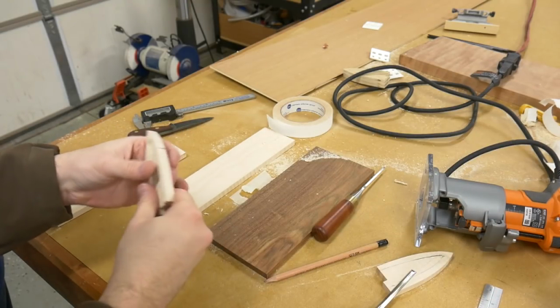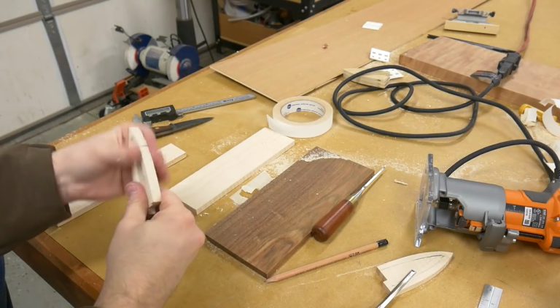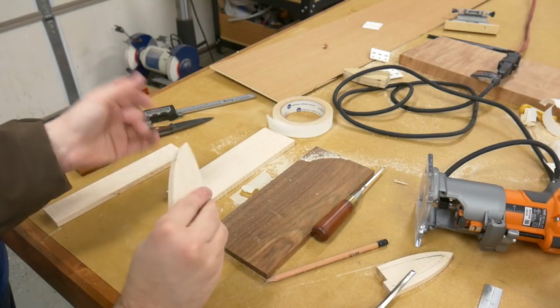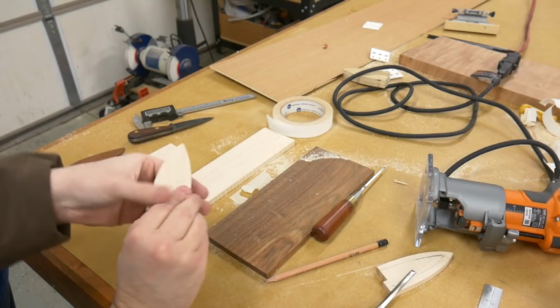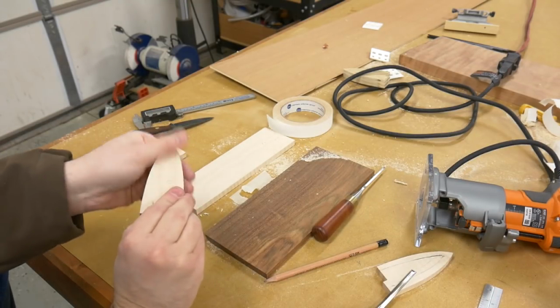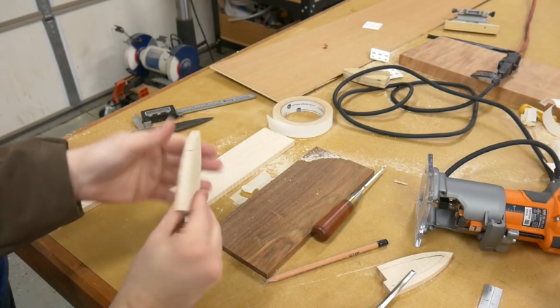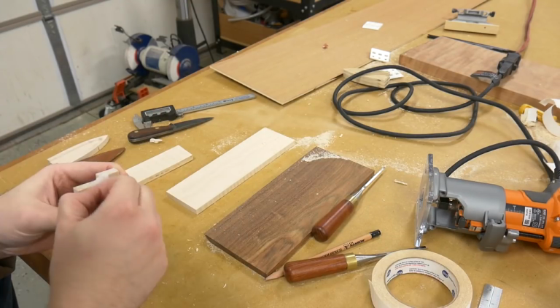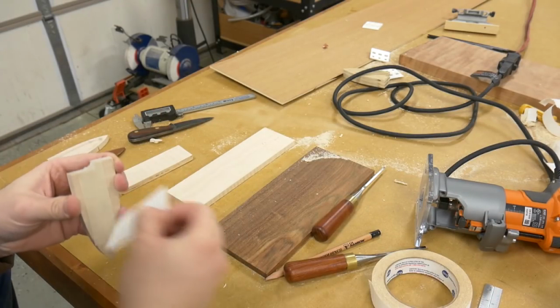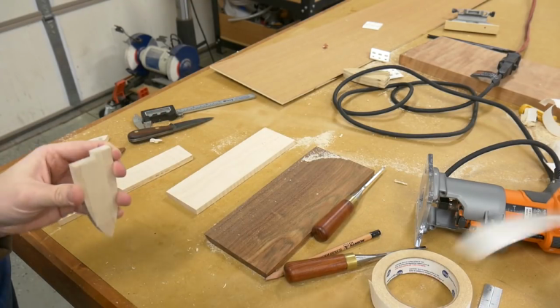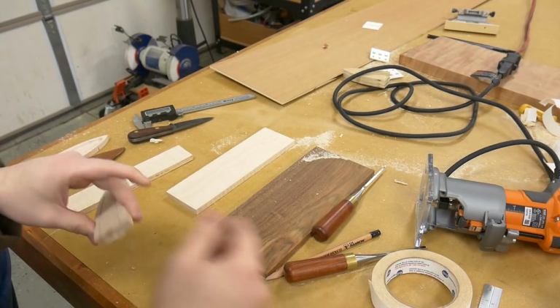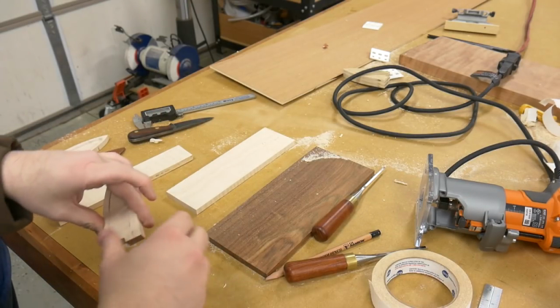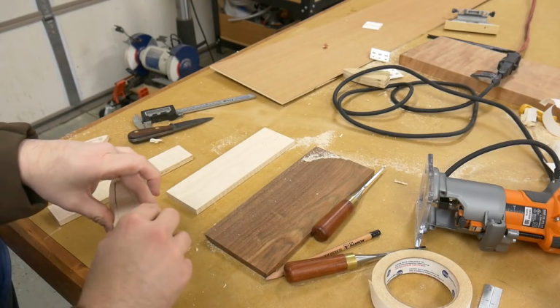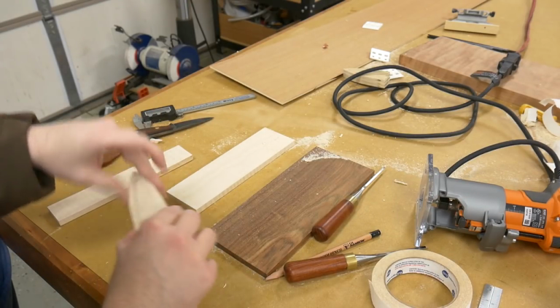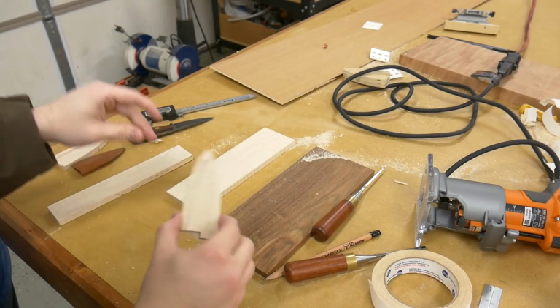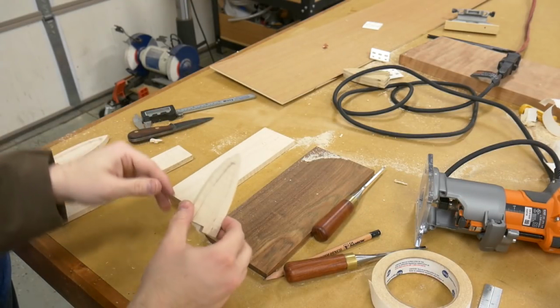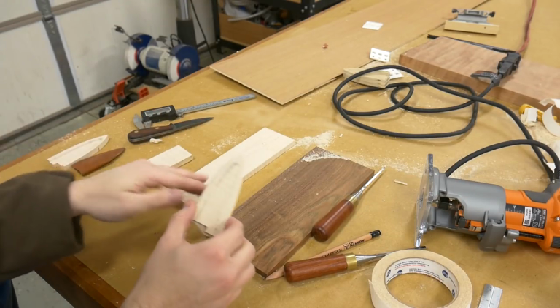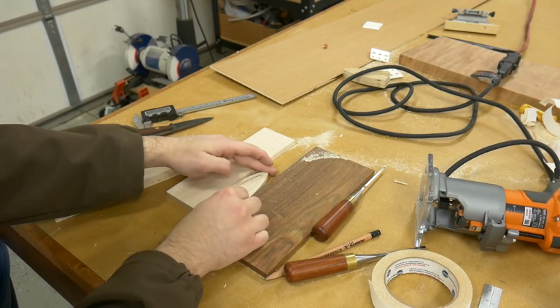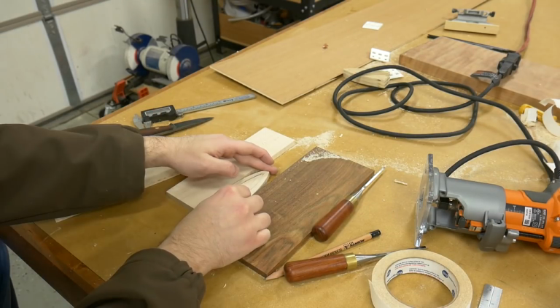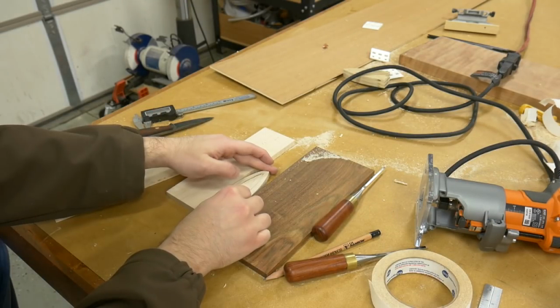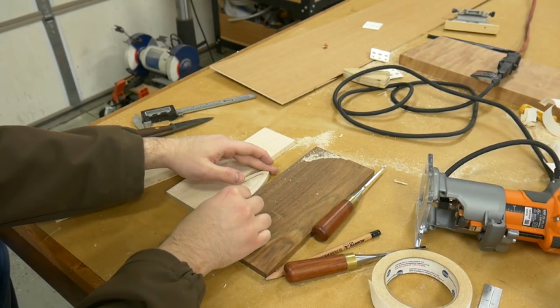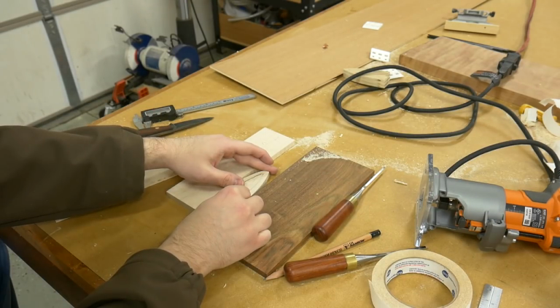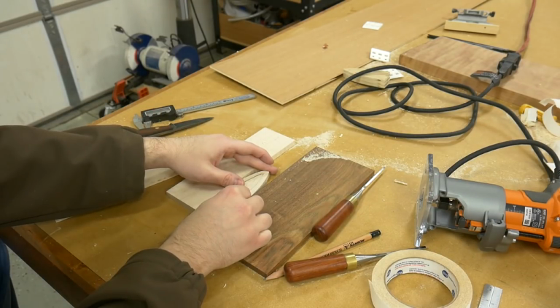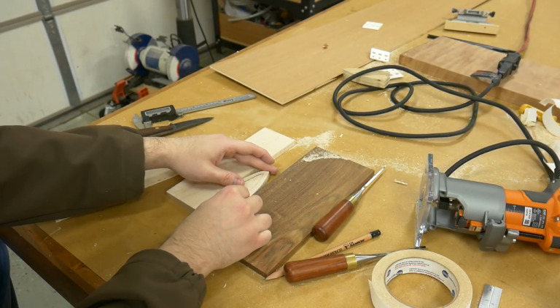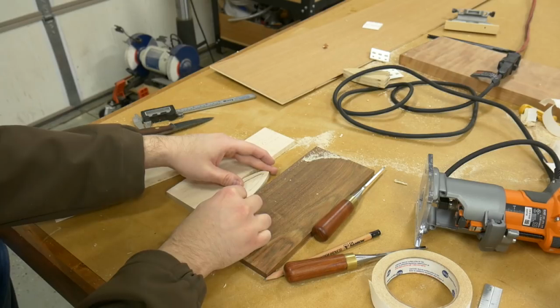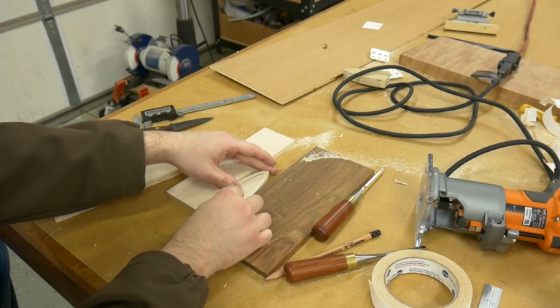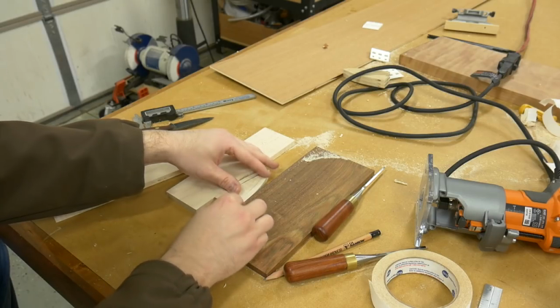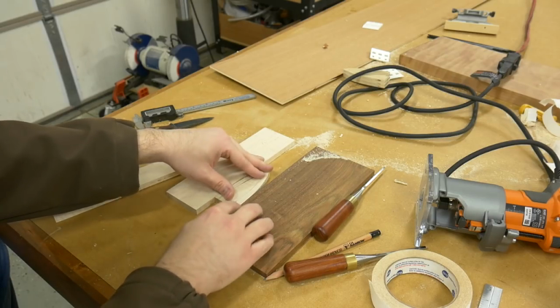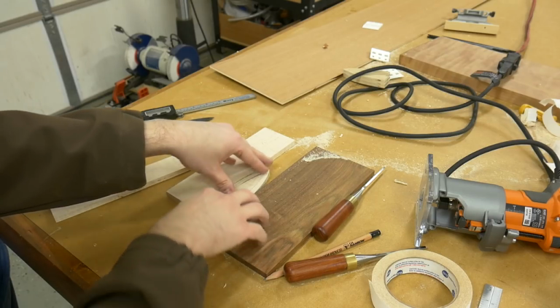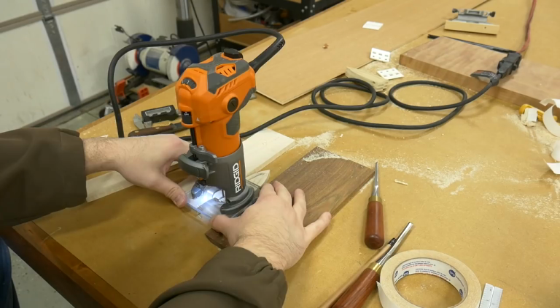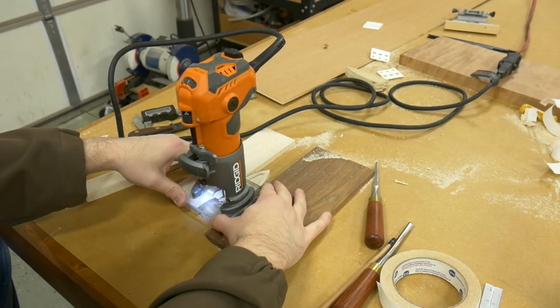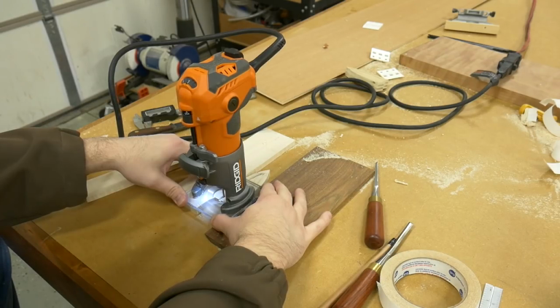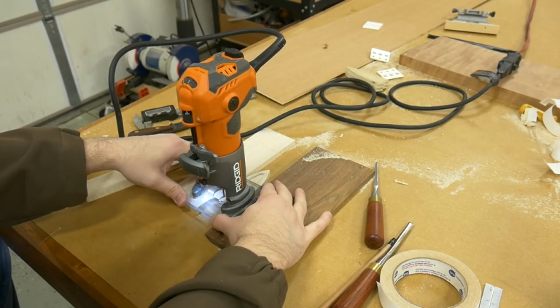With that half done, I remove it from the assembly table, stick the other piece down, and then remove the waste.